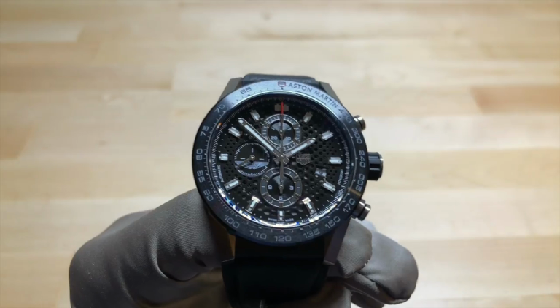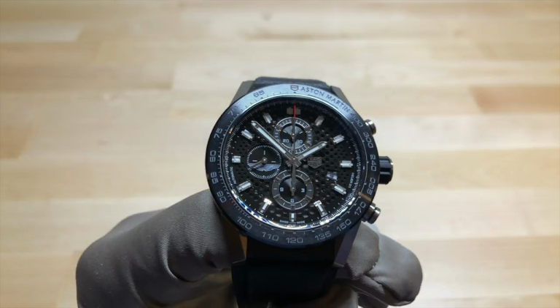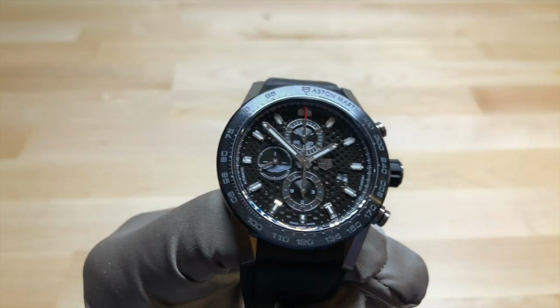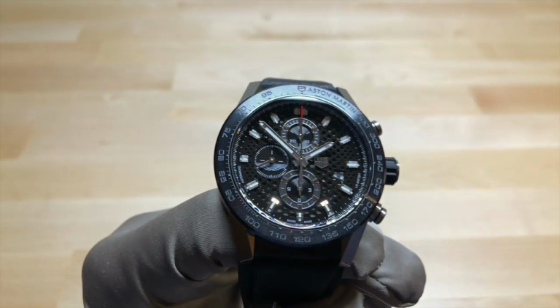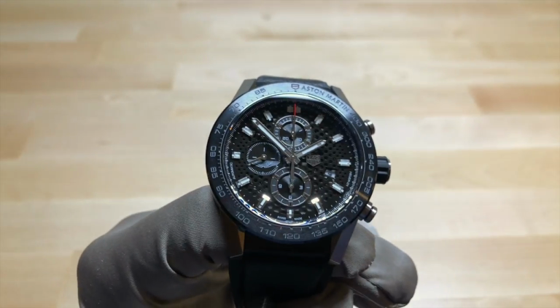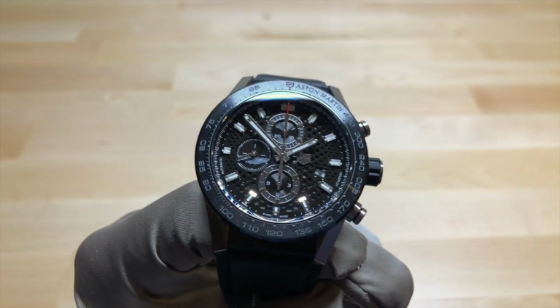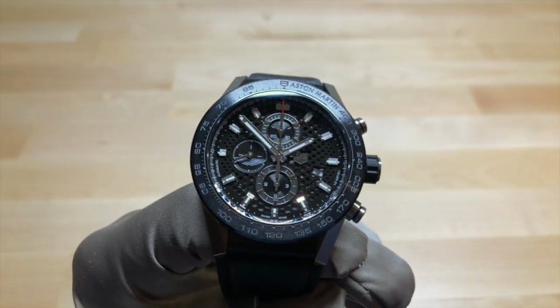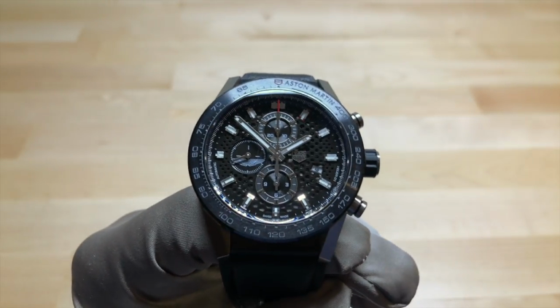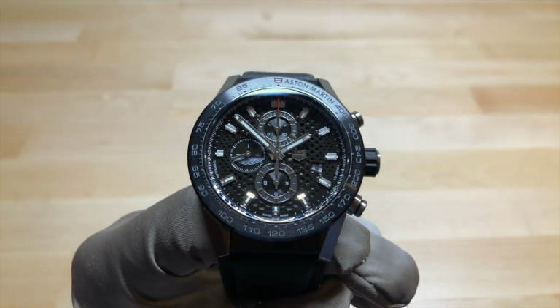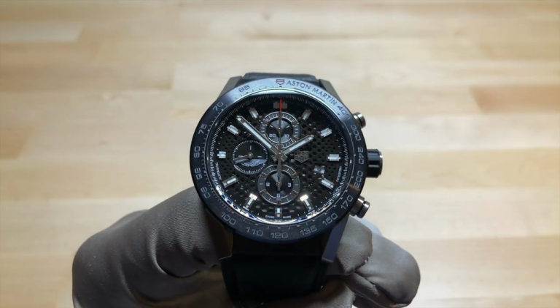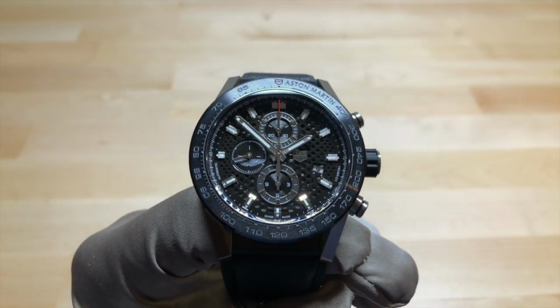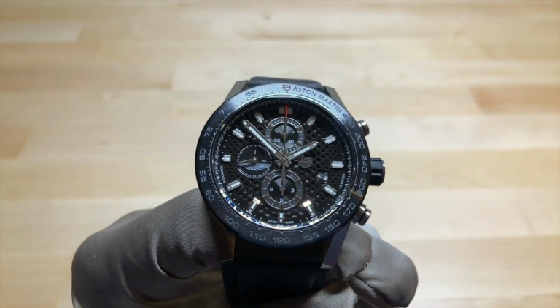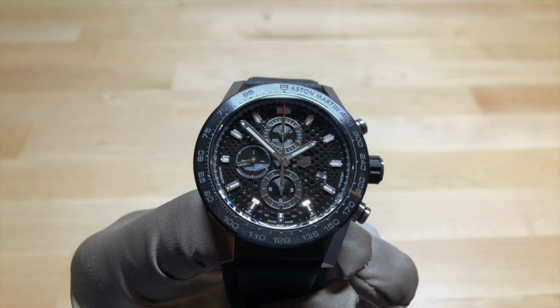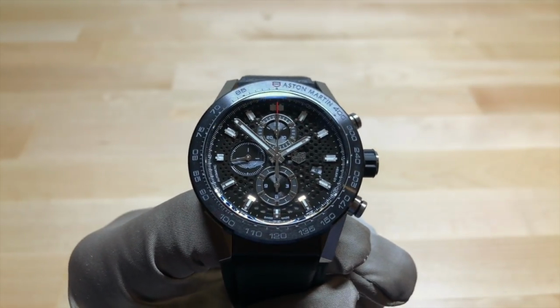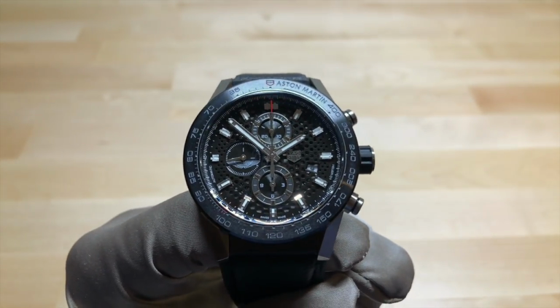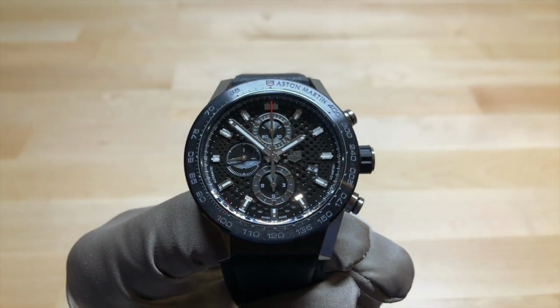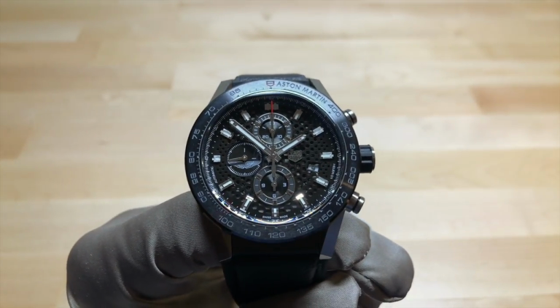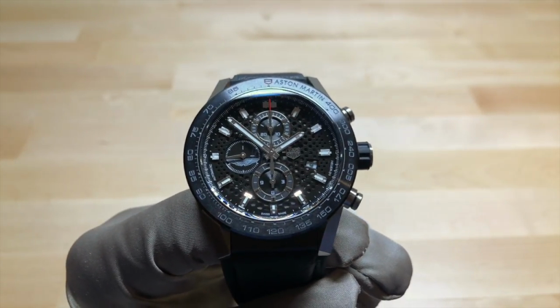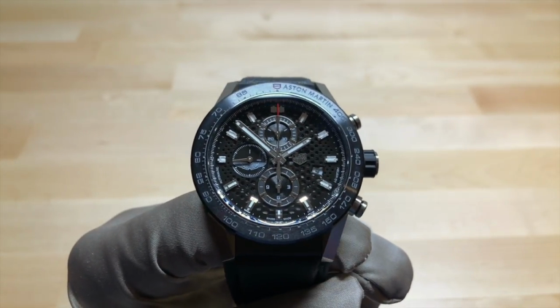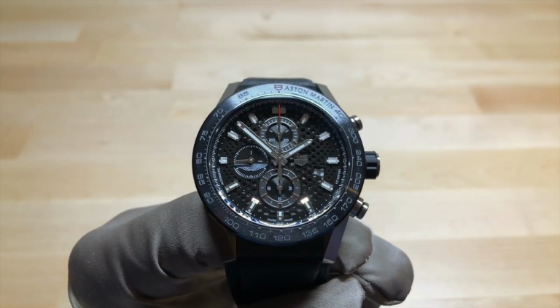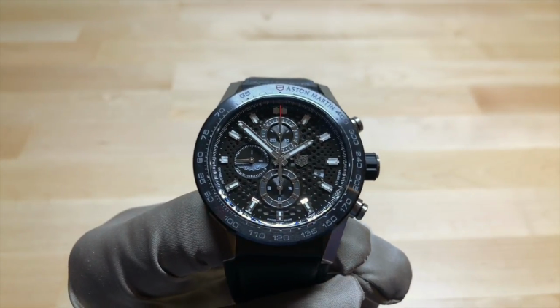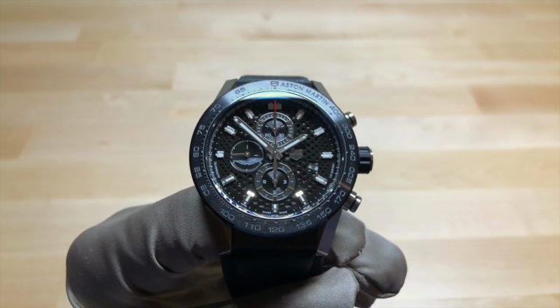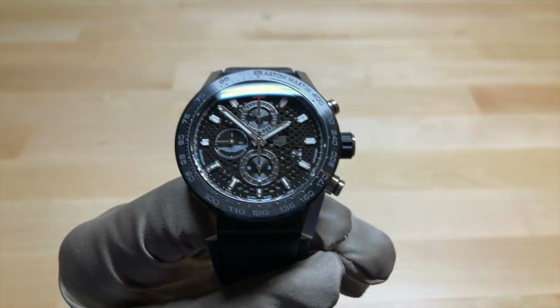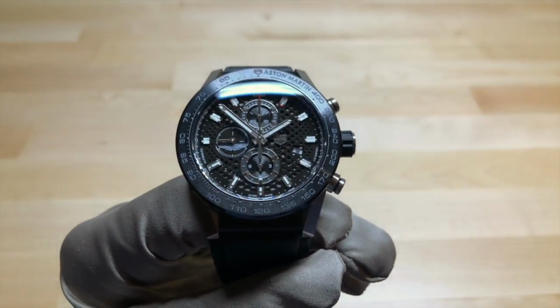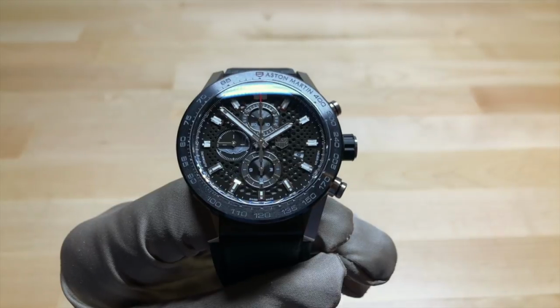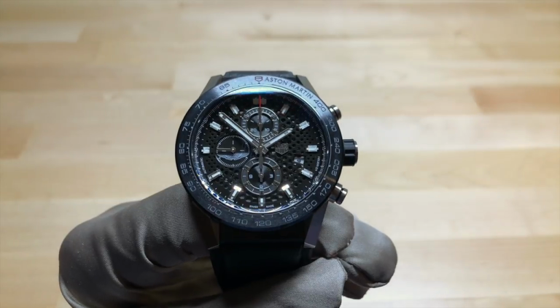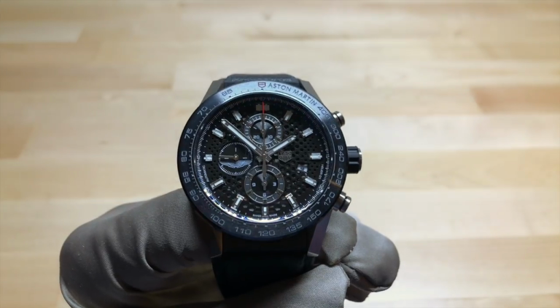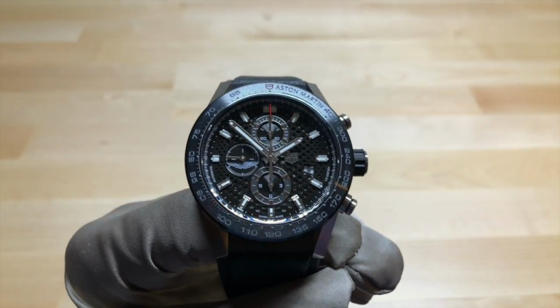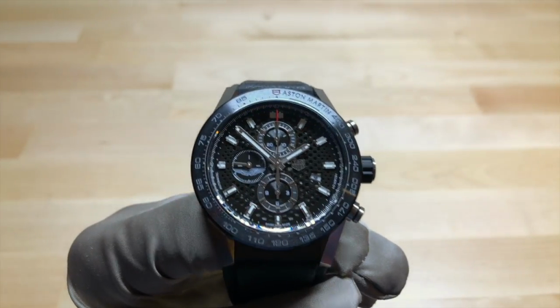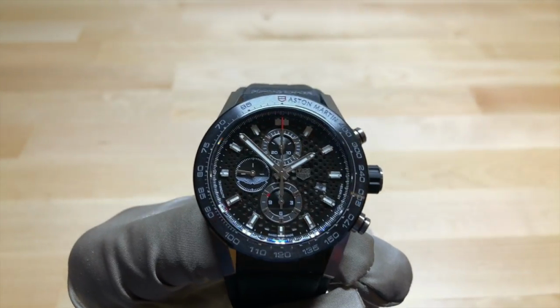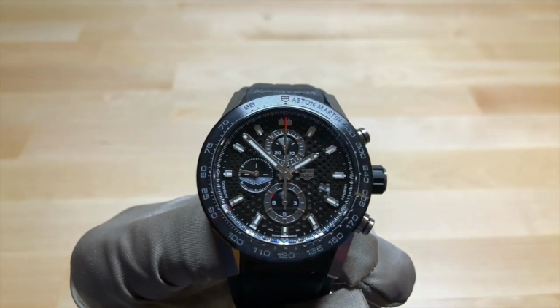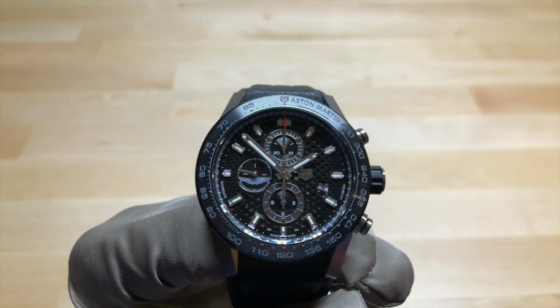Hi, this is Brandon from Watches on You. Today we're taking a look at the TAG Heuer Carrera Caliber Heuer 1 Aston Martin Racing Special Edition.